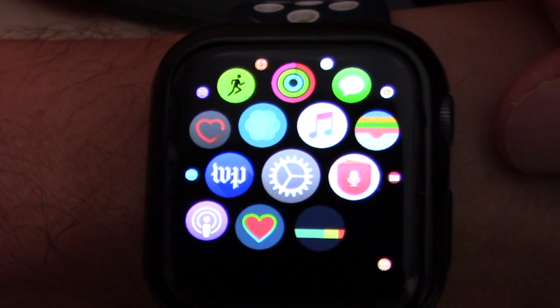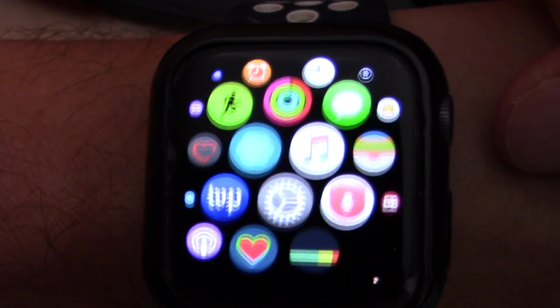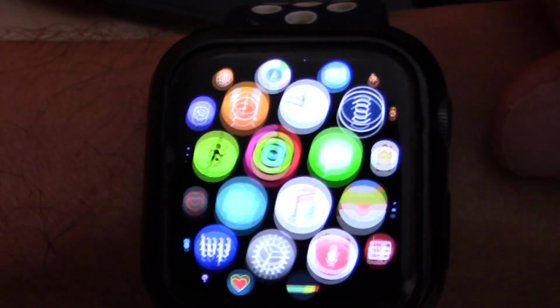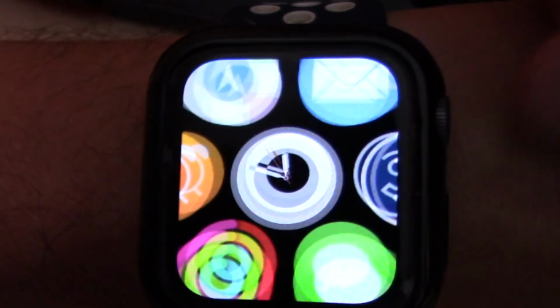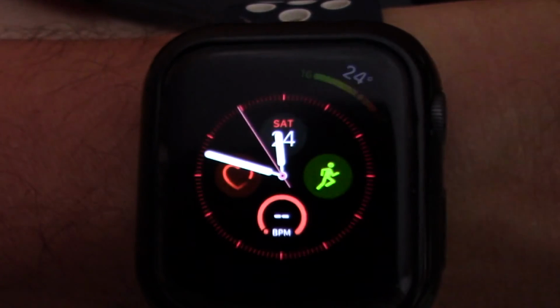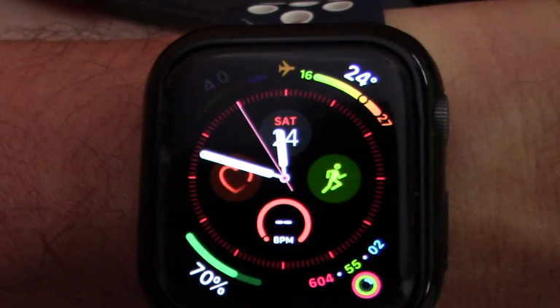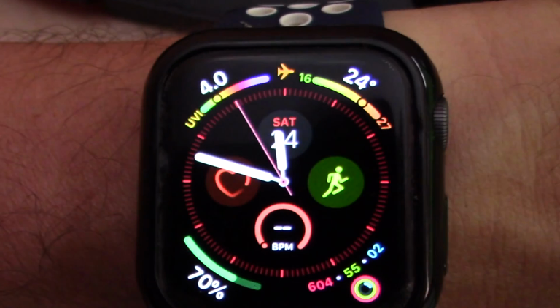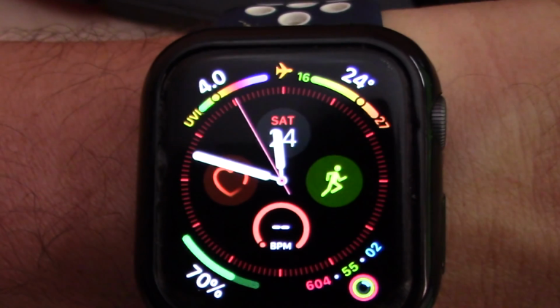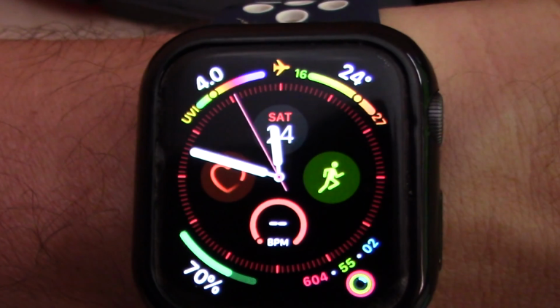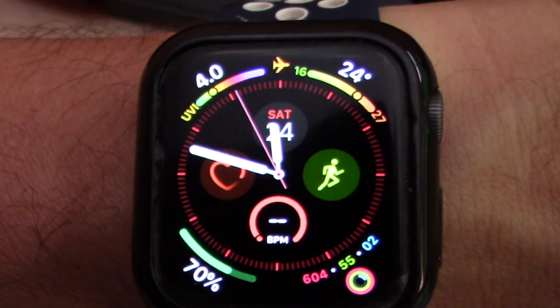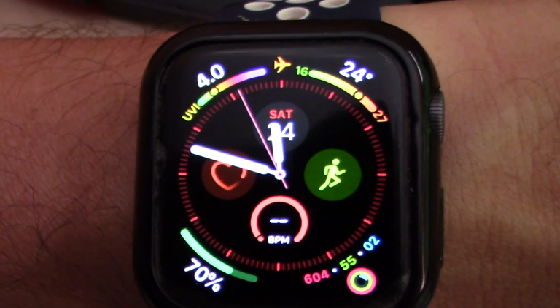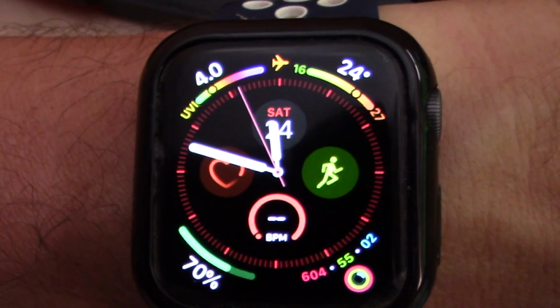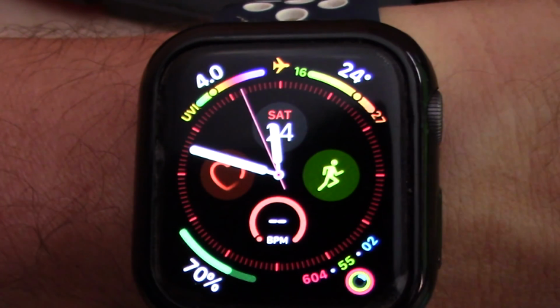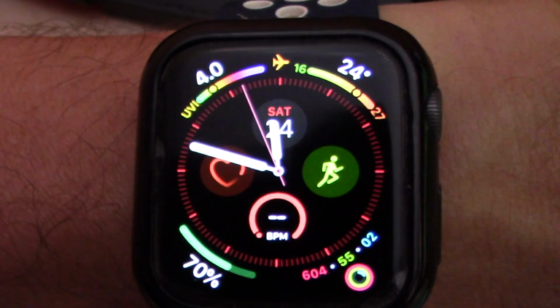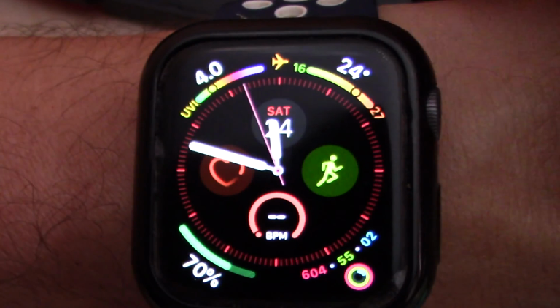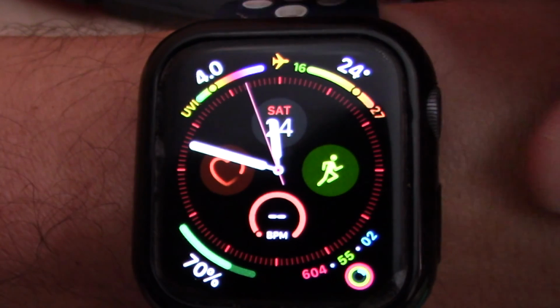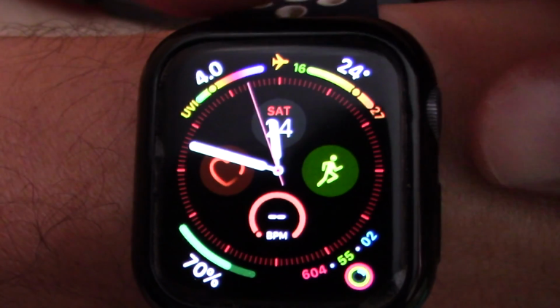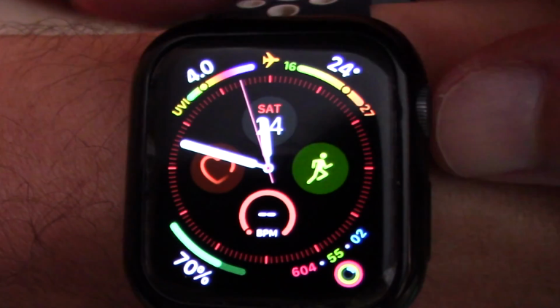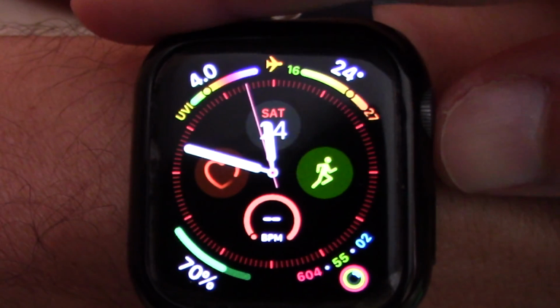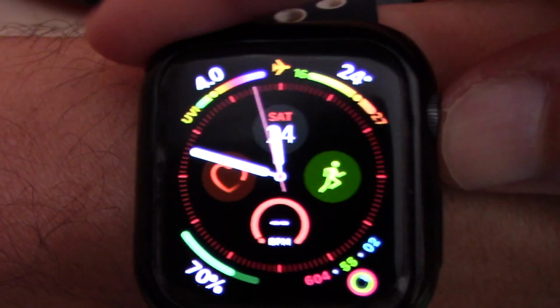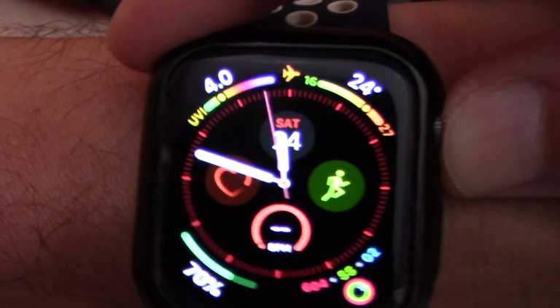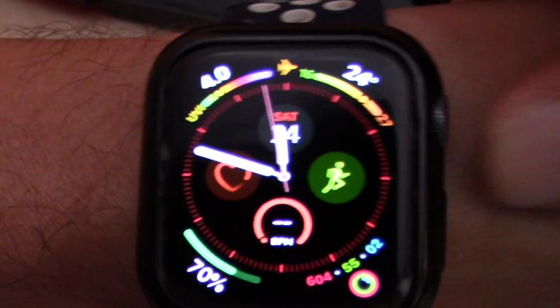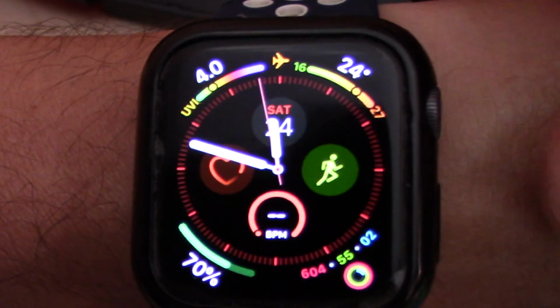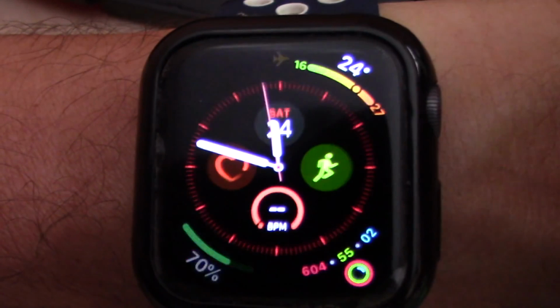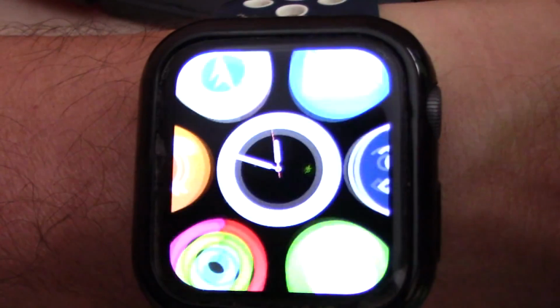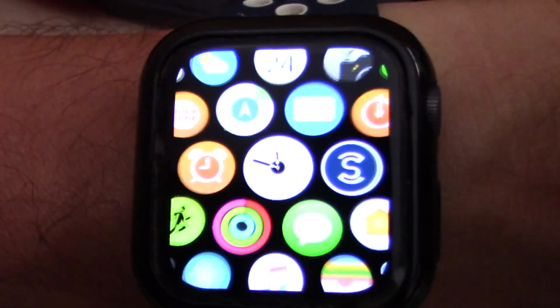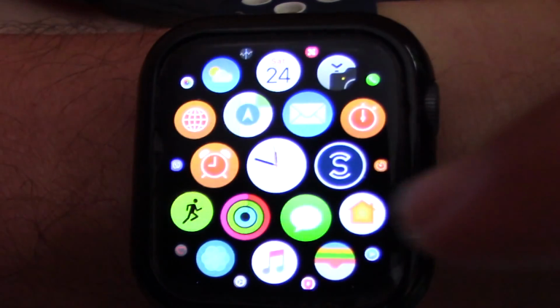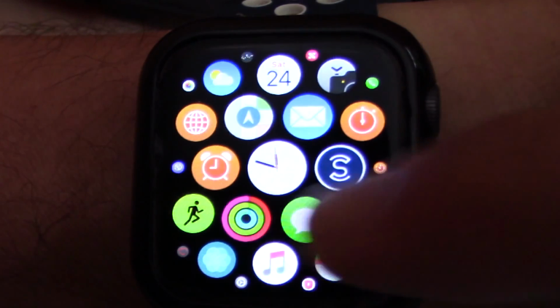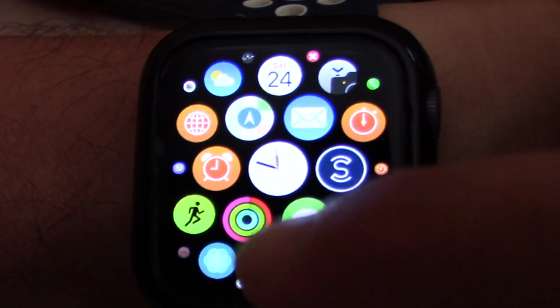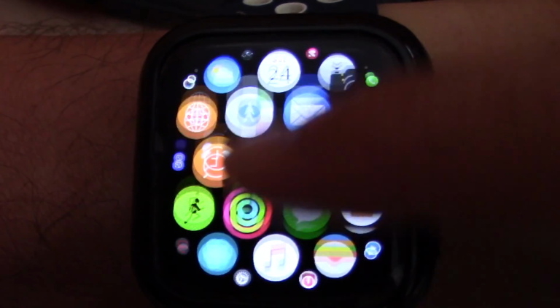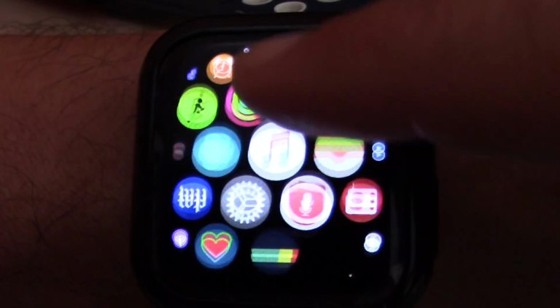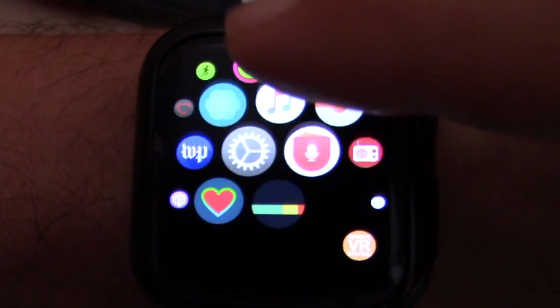Use the hardware Digital Crown dial to adjust screen brightness up or down. Simple.